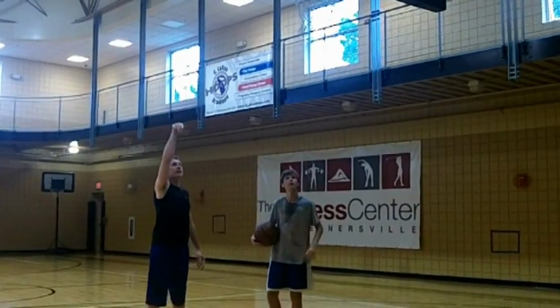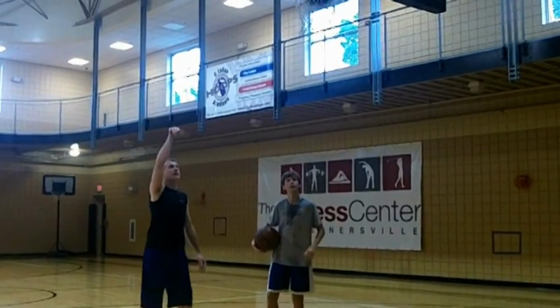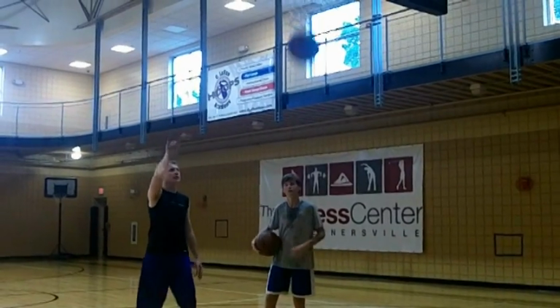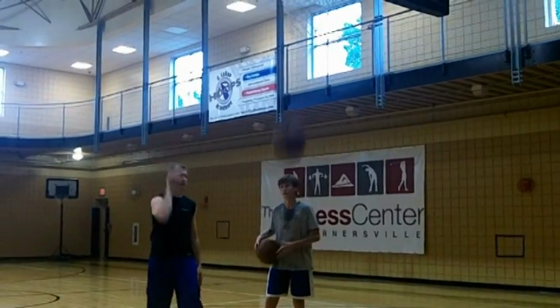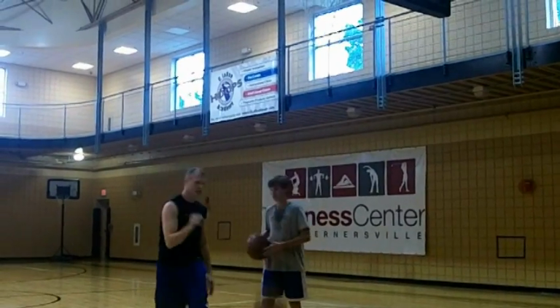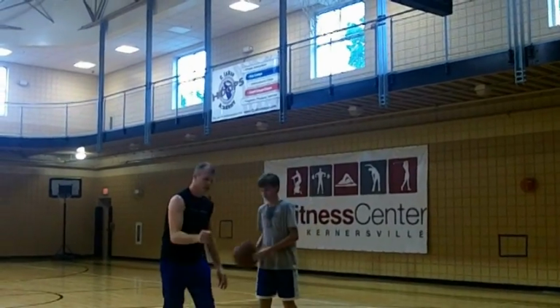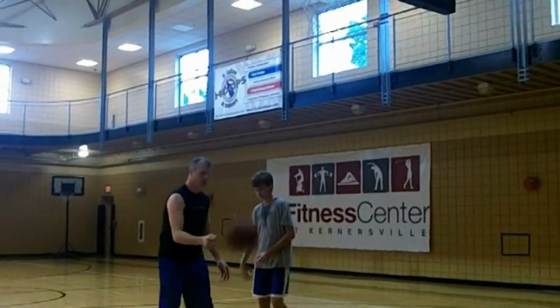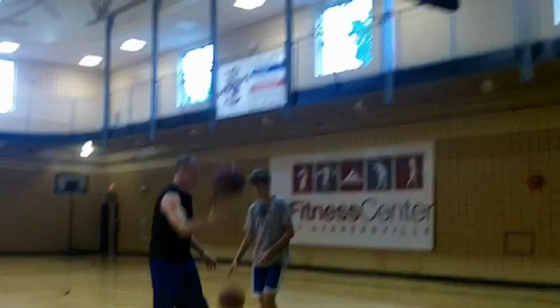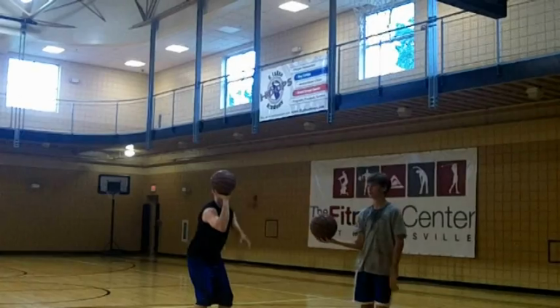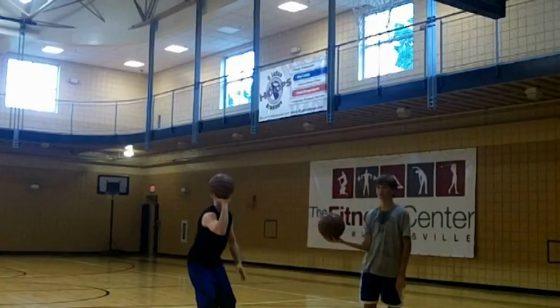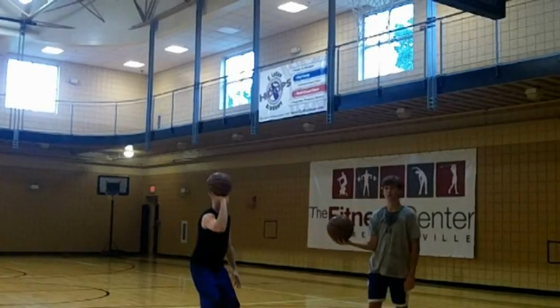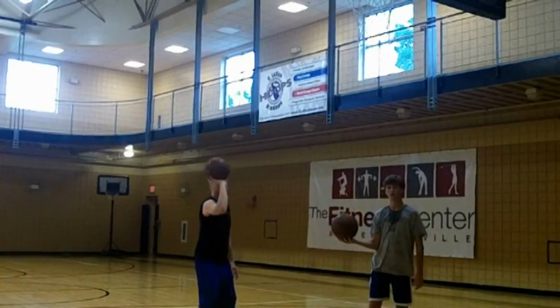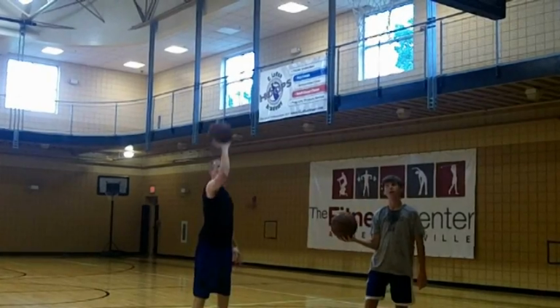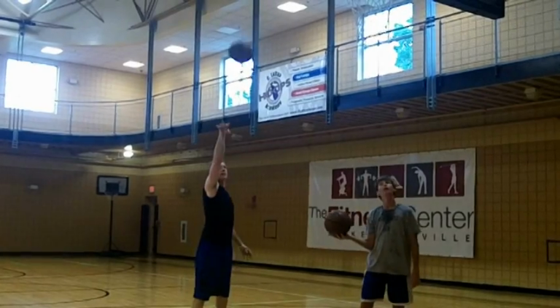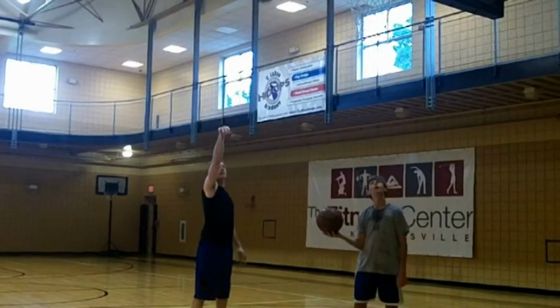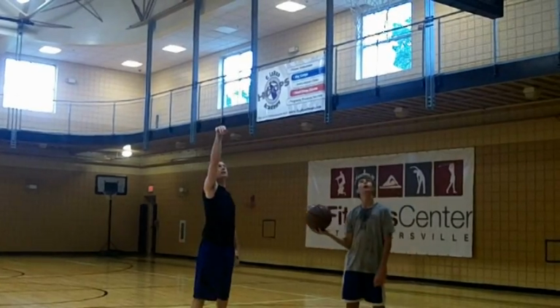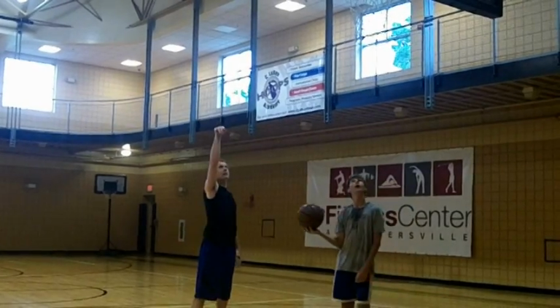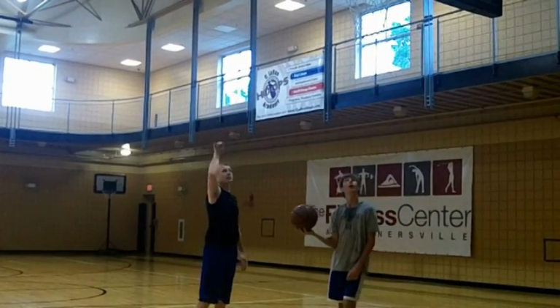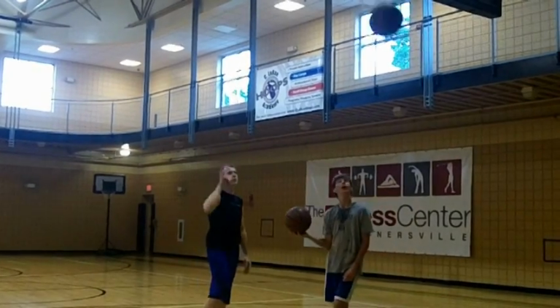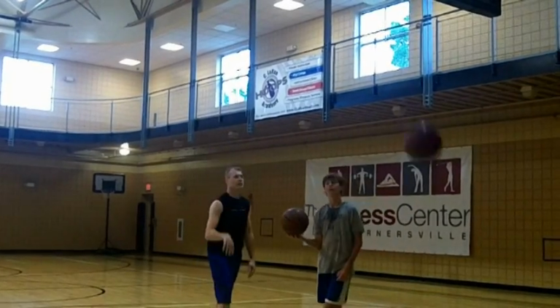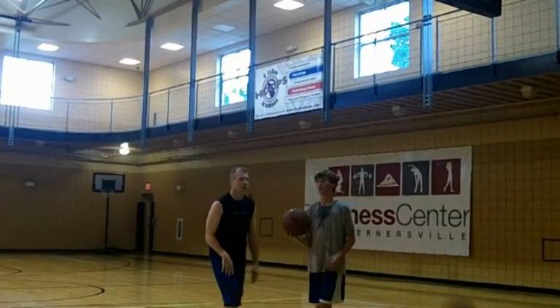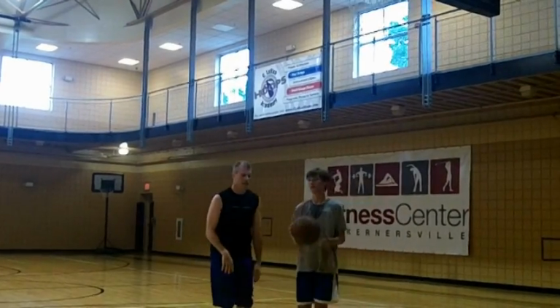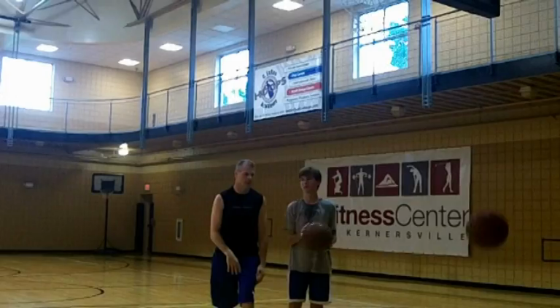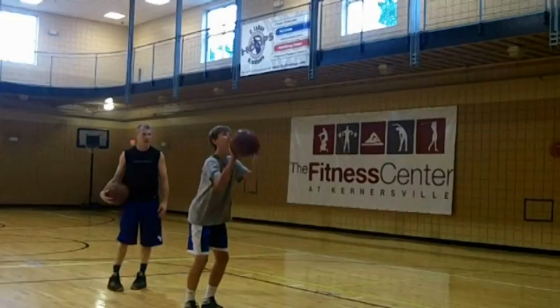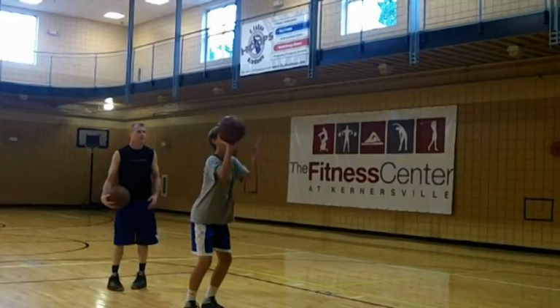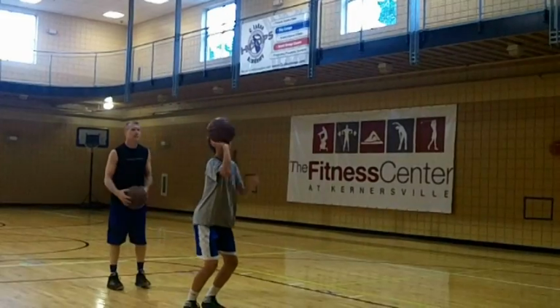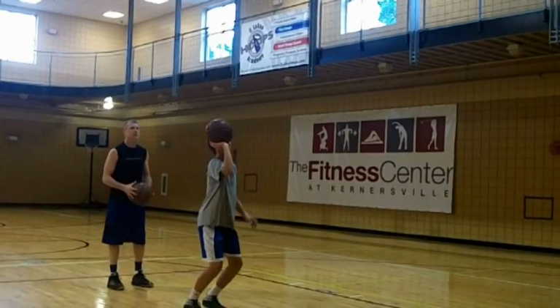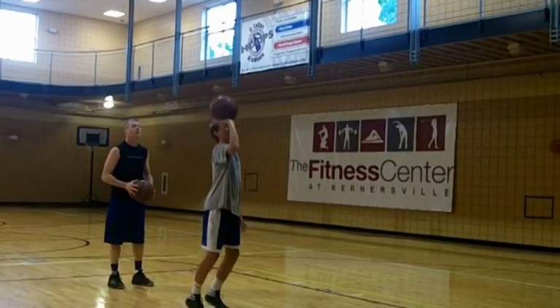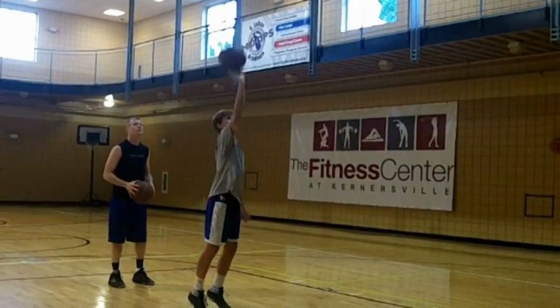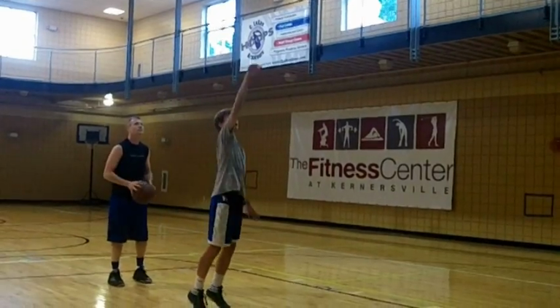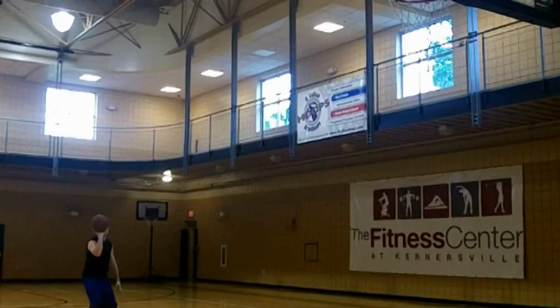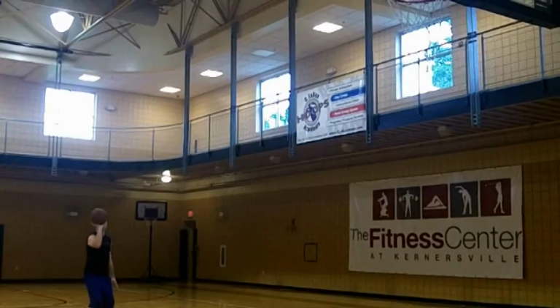Beef. Balance. Eyes. Elbow. Follow through.